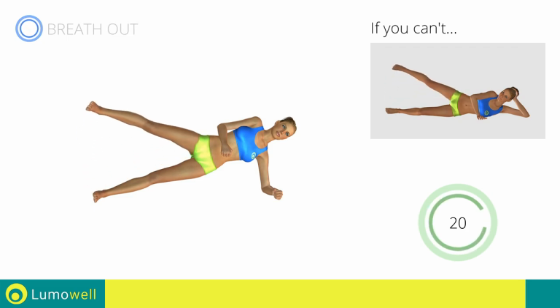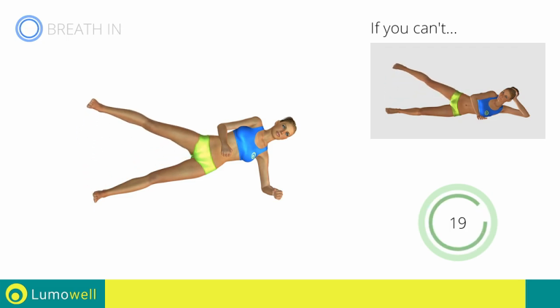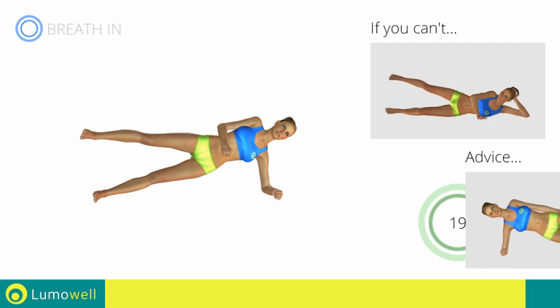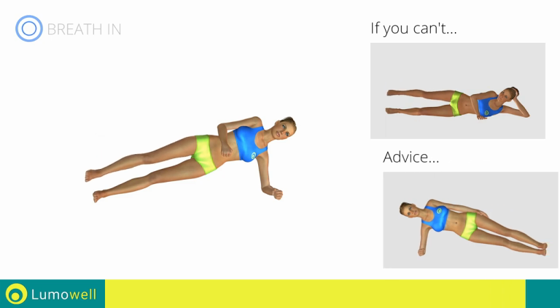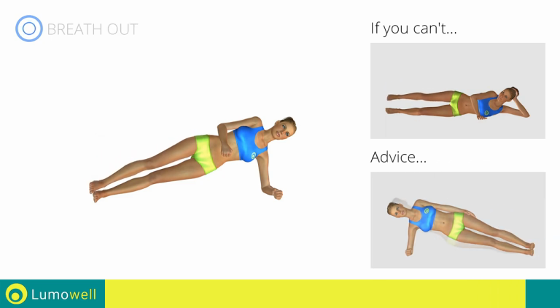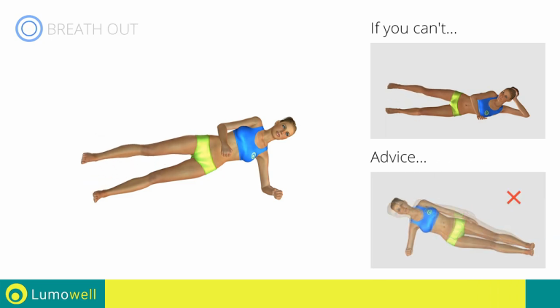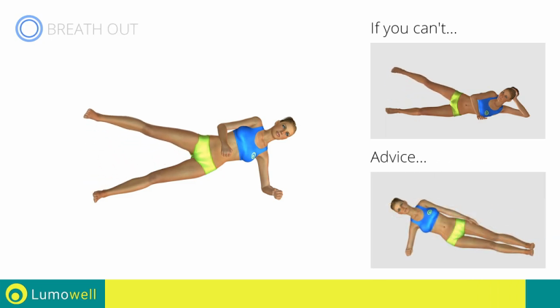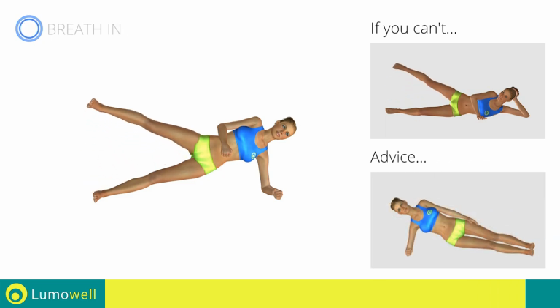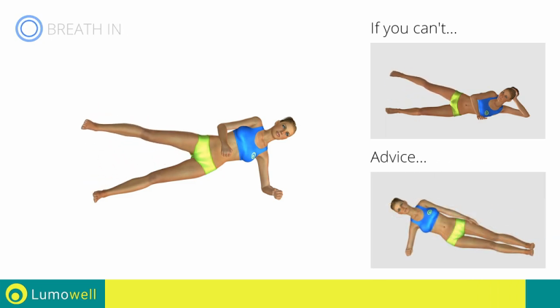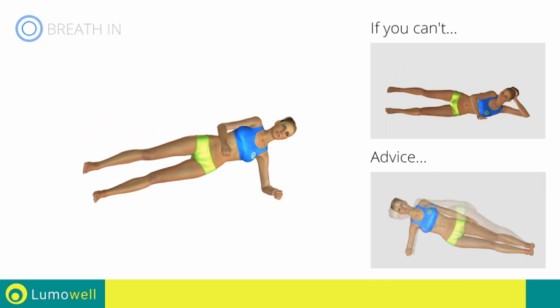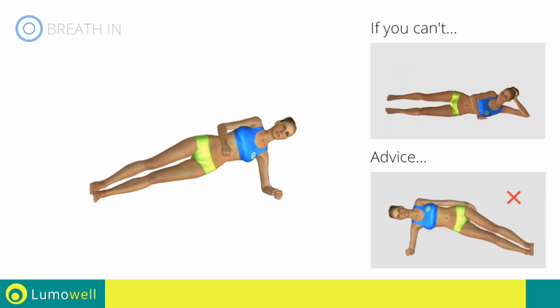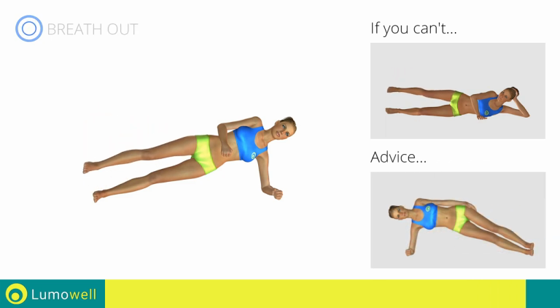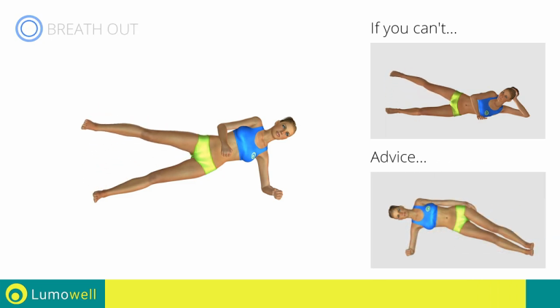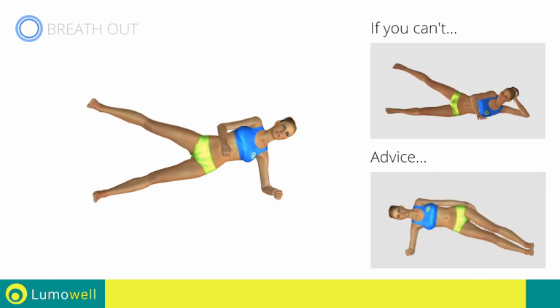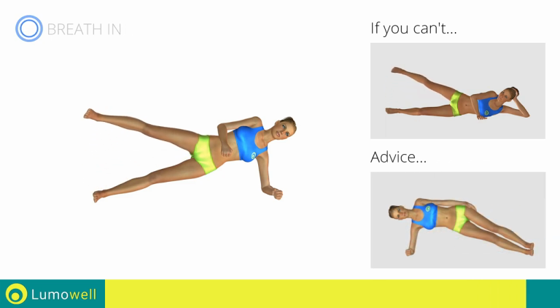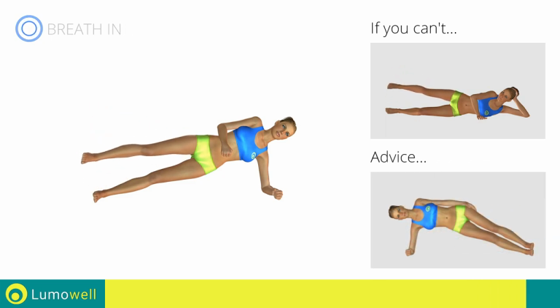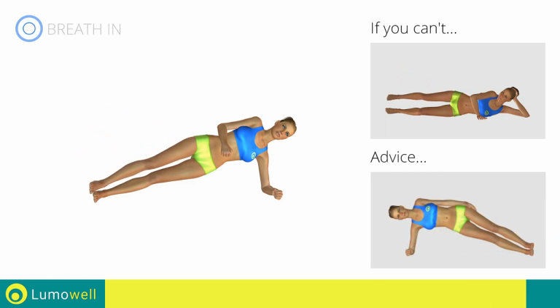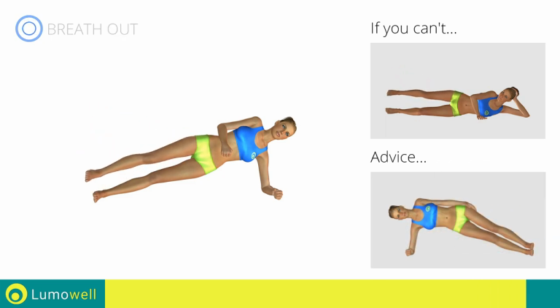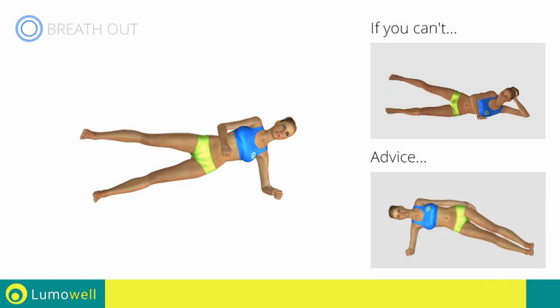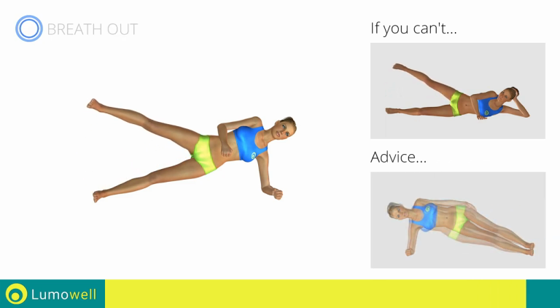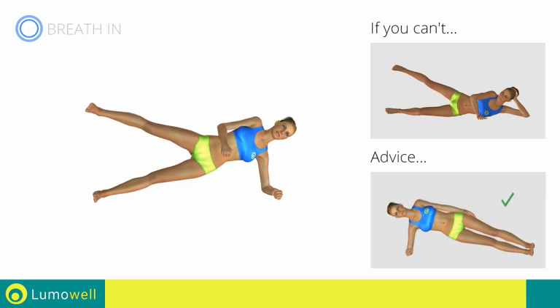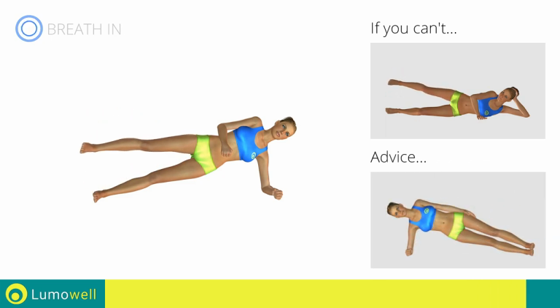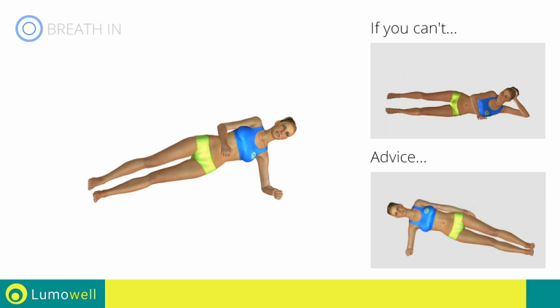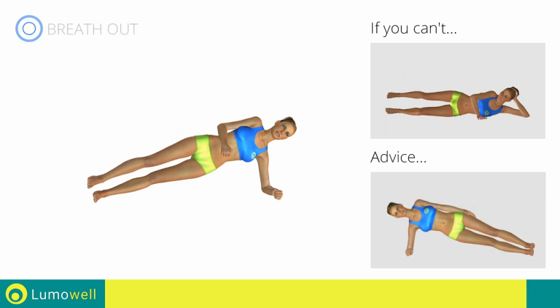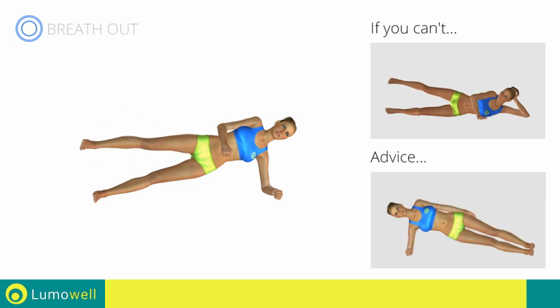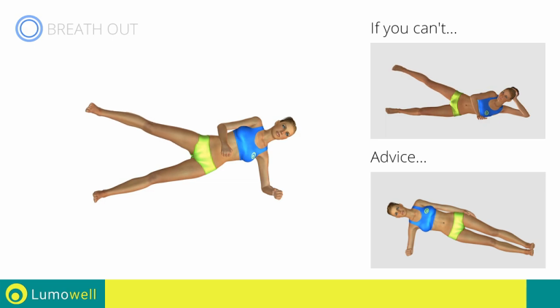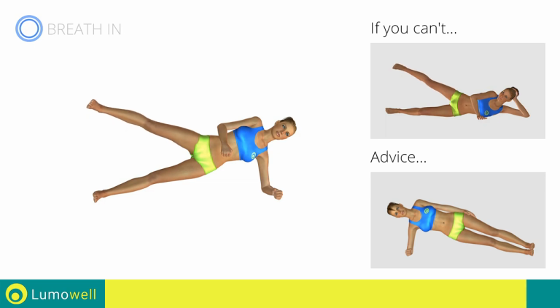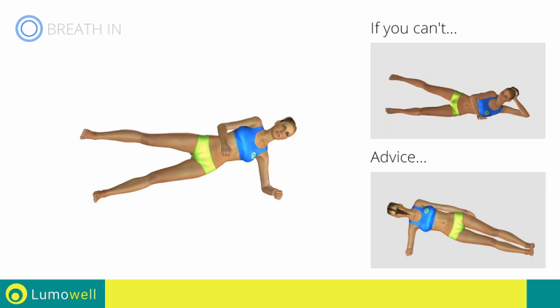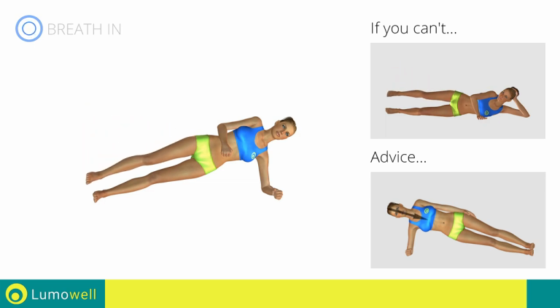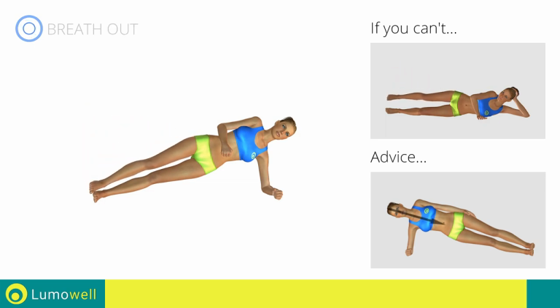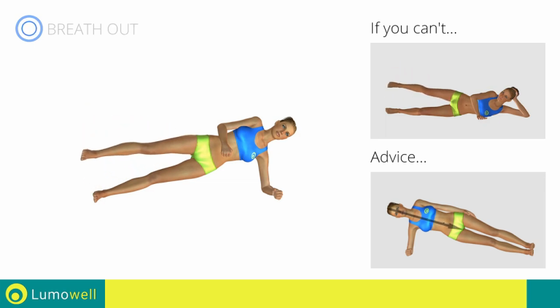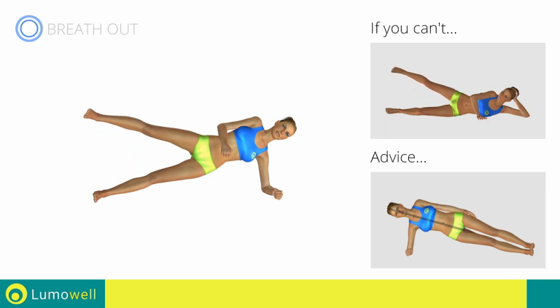Do not lower or lift your pelvis. Head, shoulders, hips, and feet should be aligned as if they were following an imaginary line.